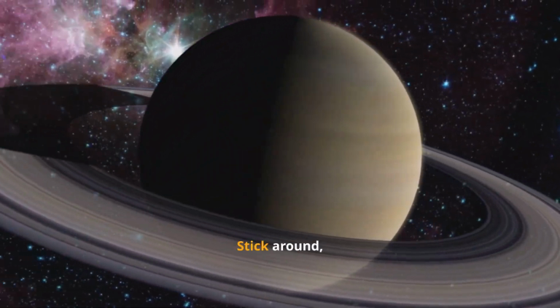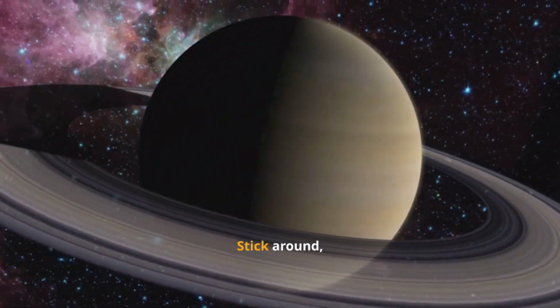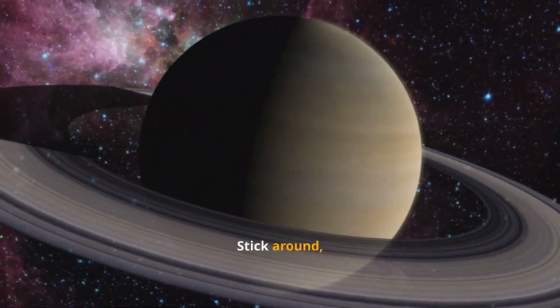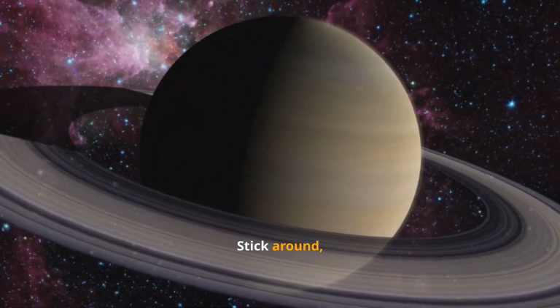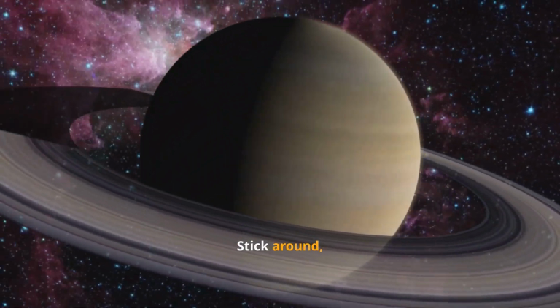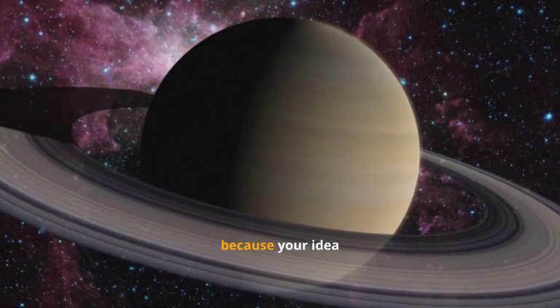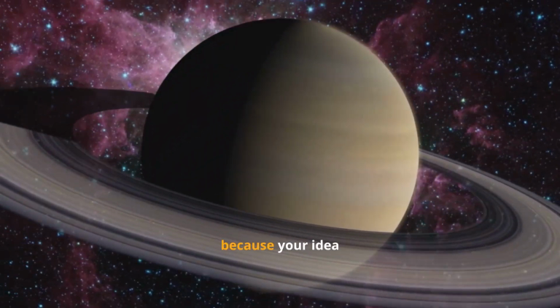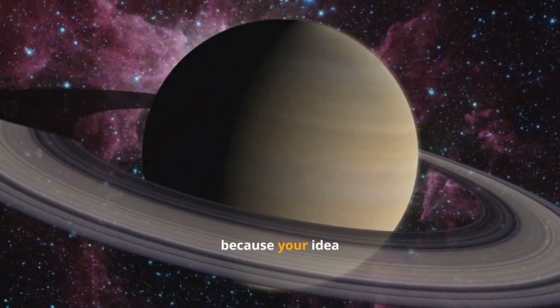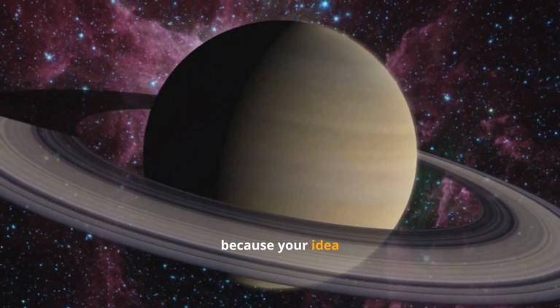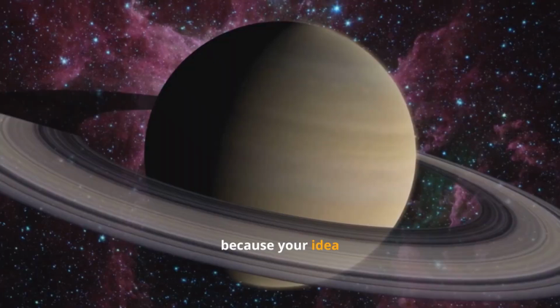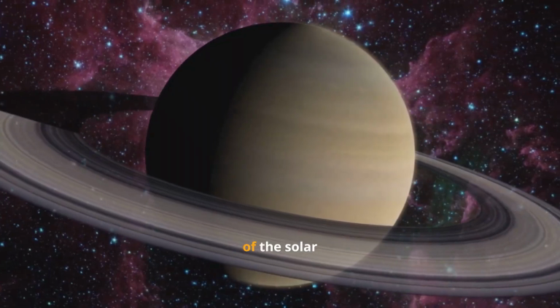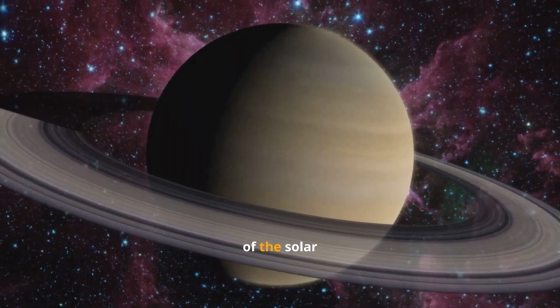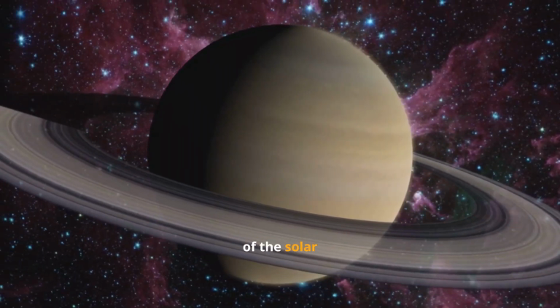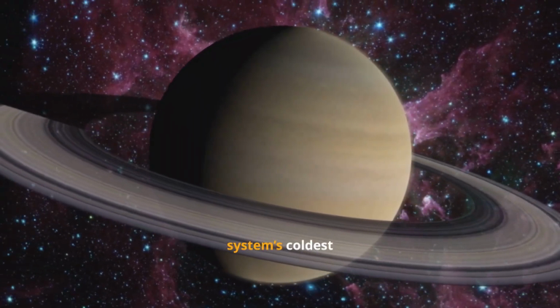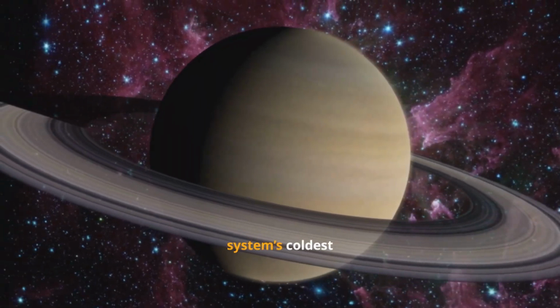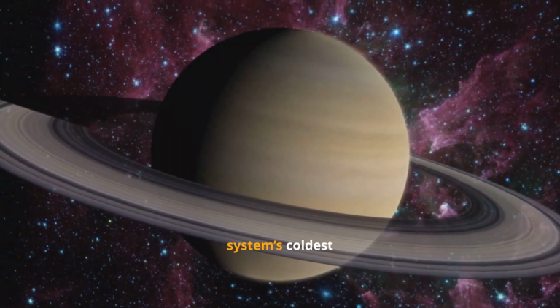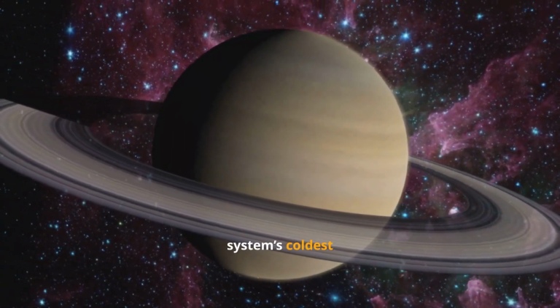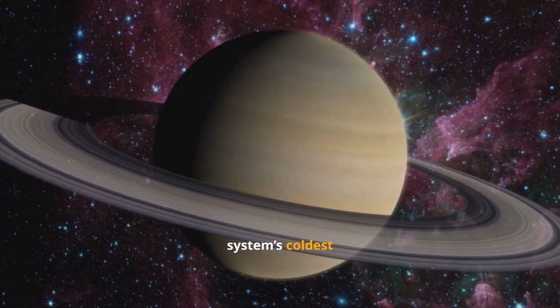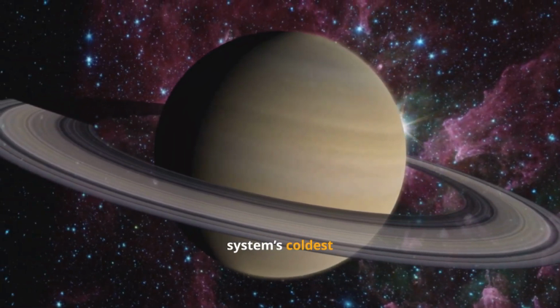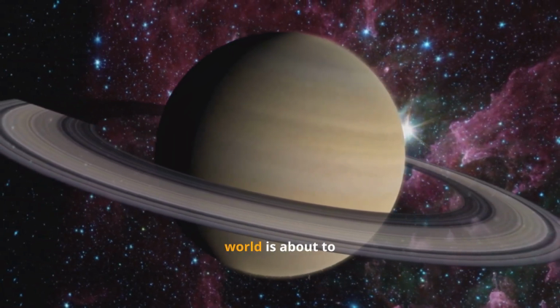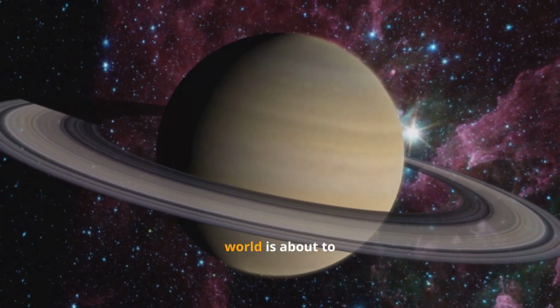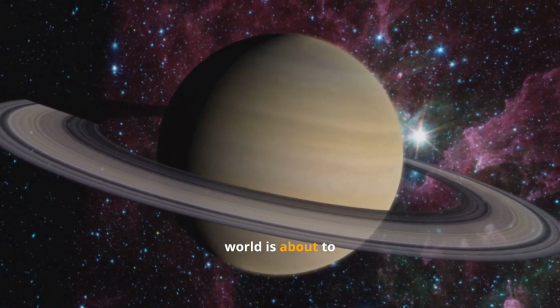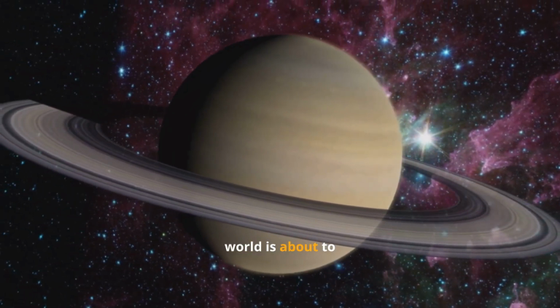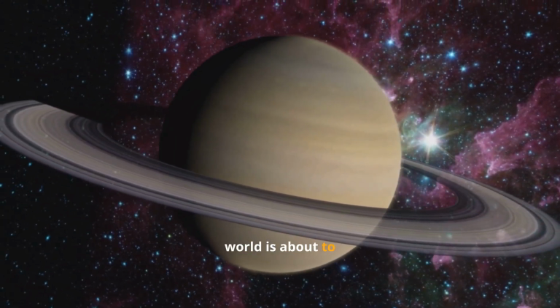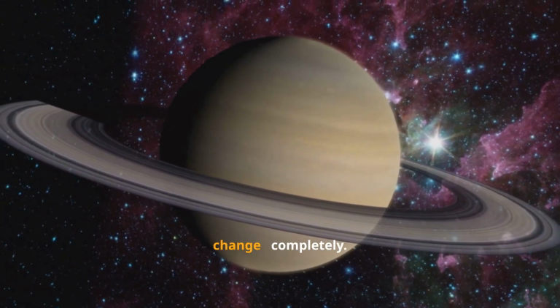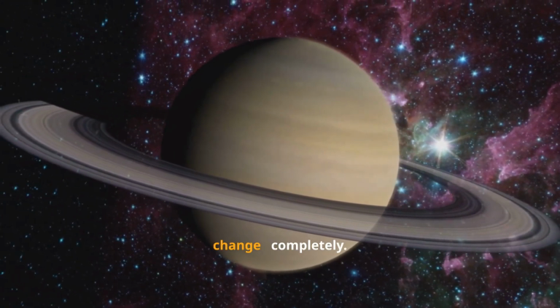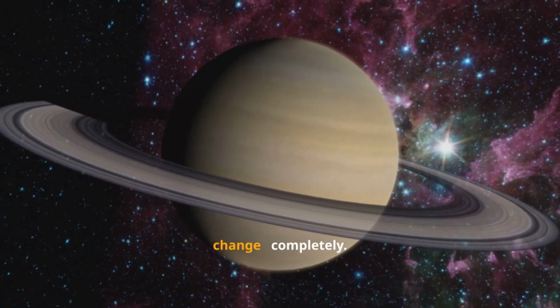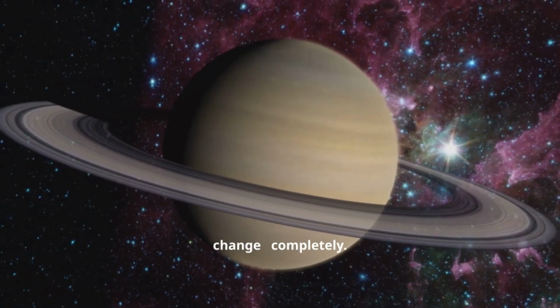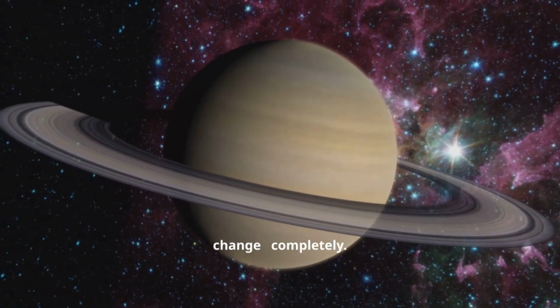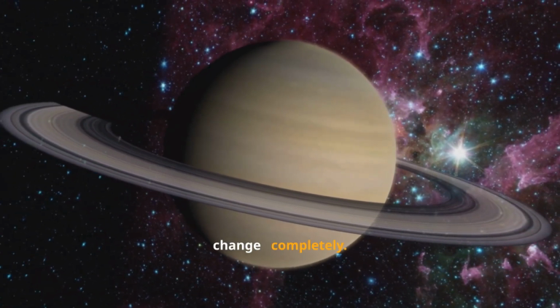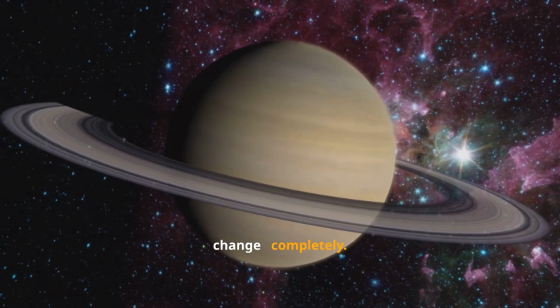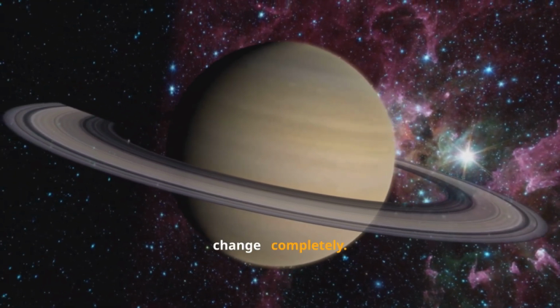Stick around, because your idea of the solar system's coldest world is about to change completely.